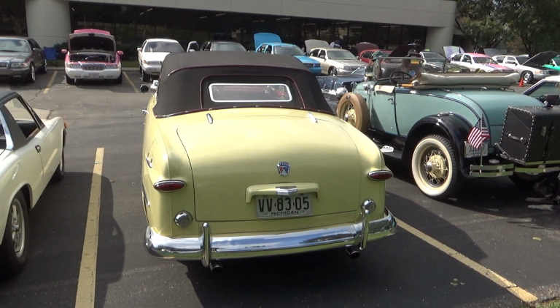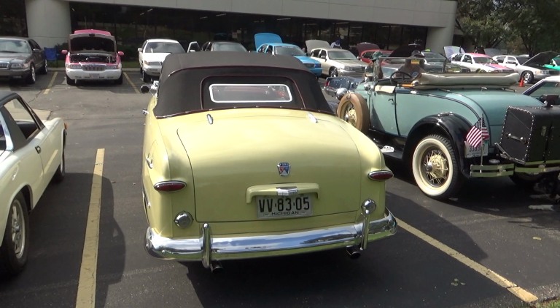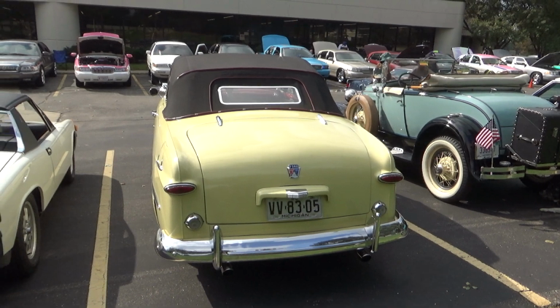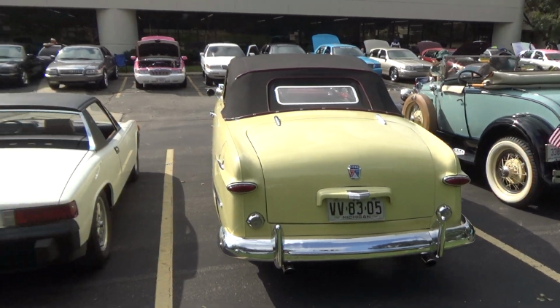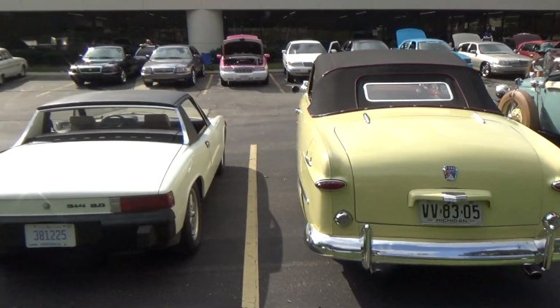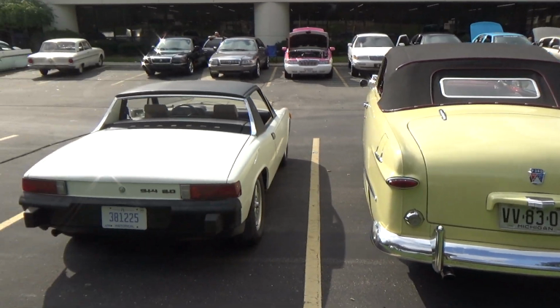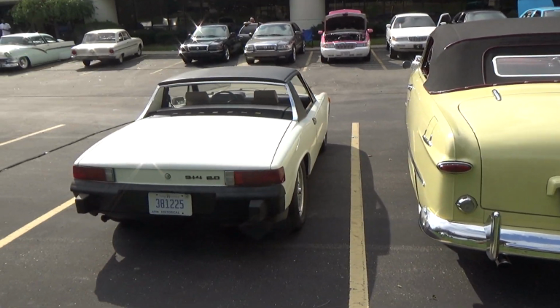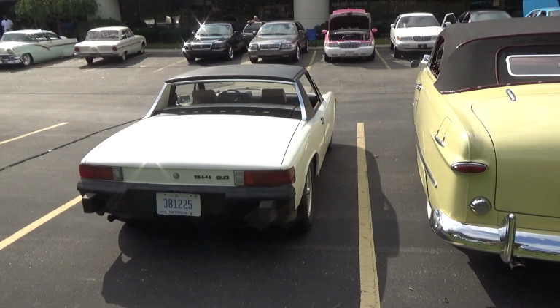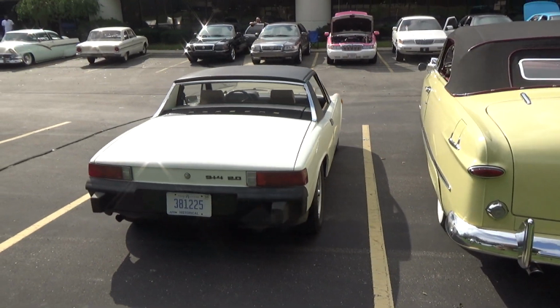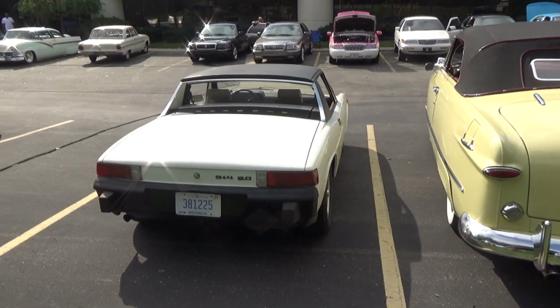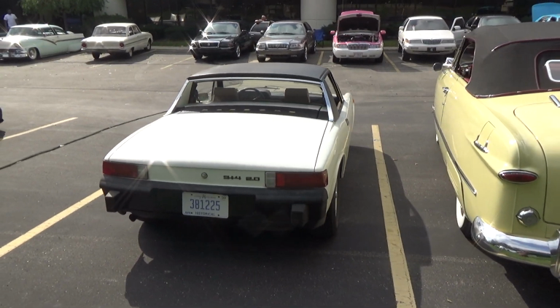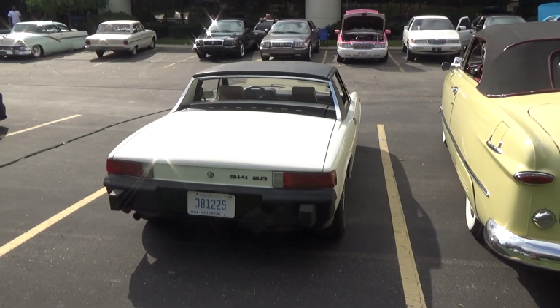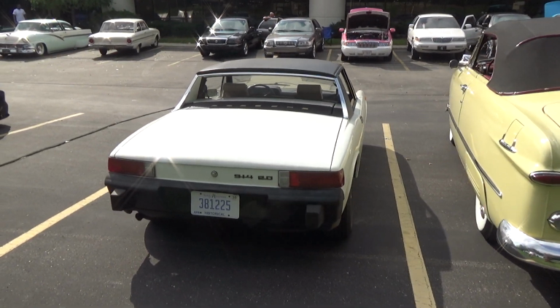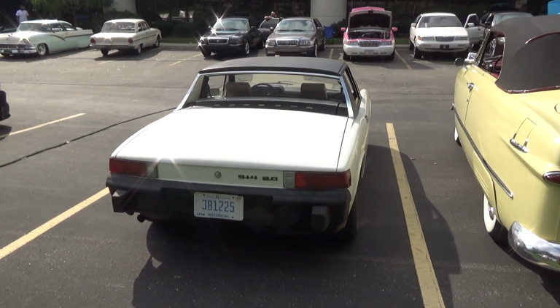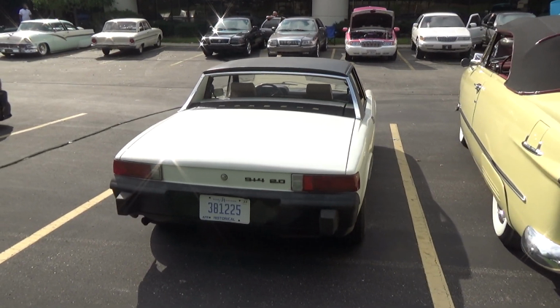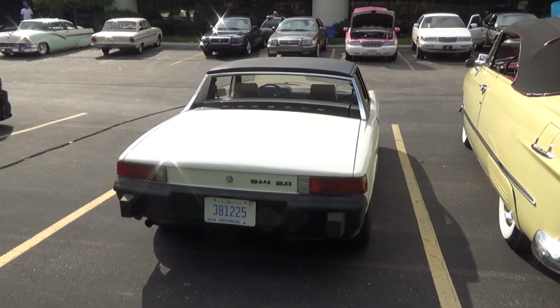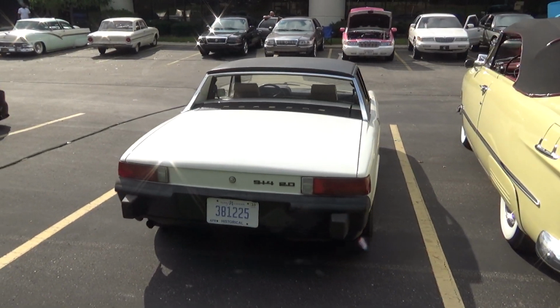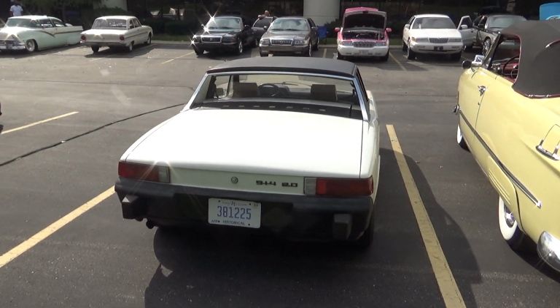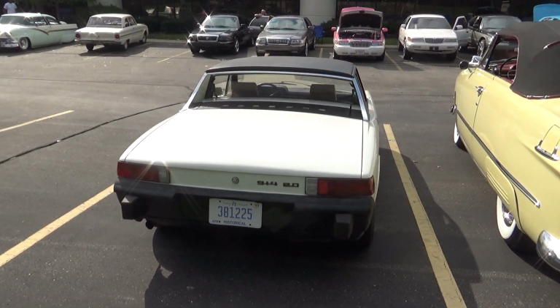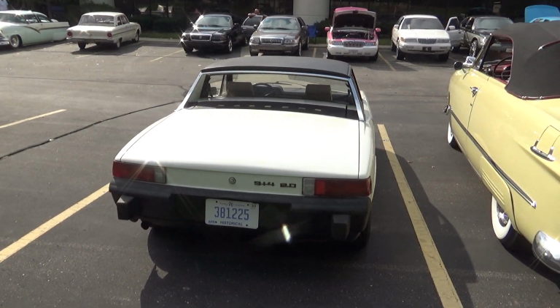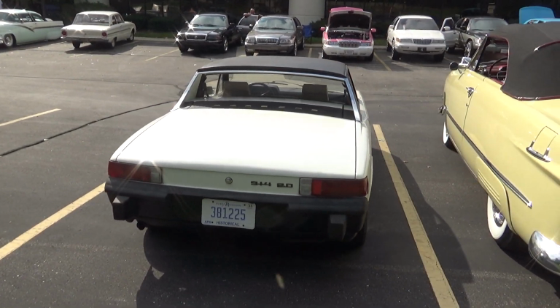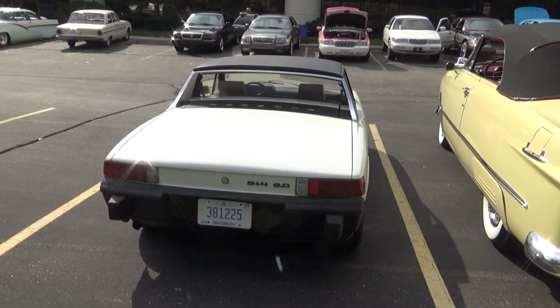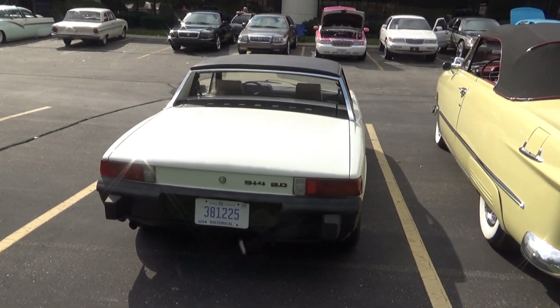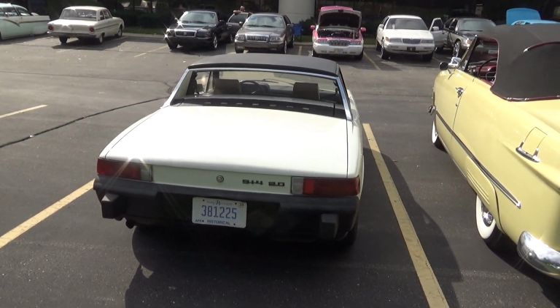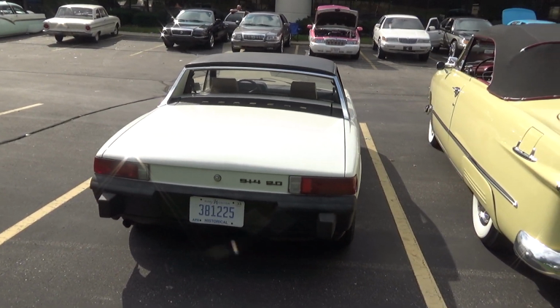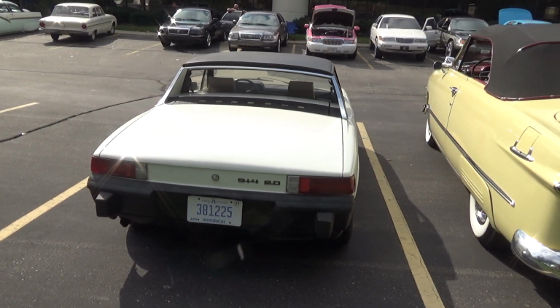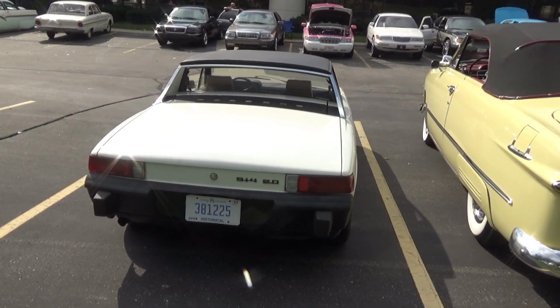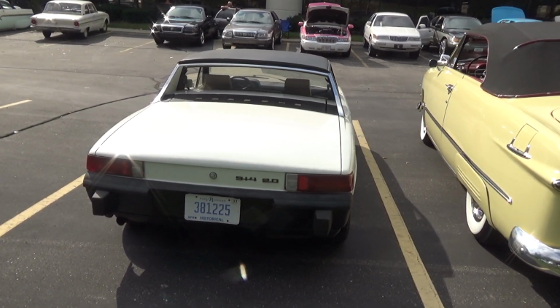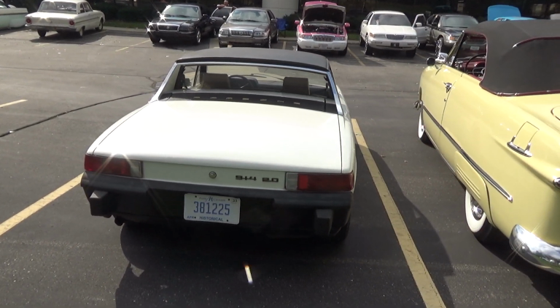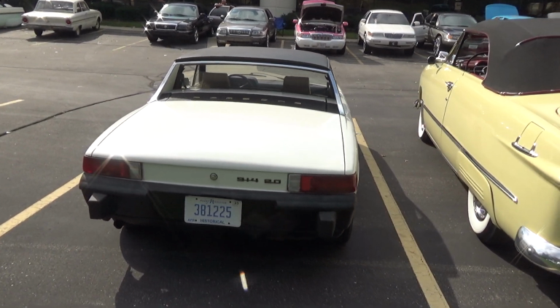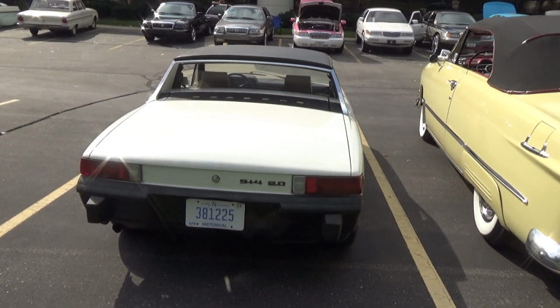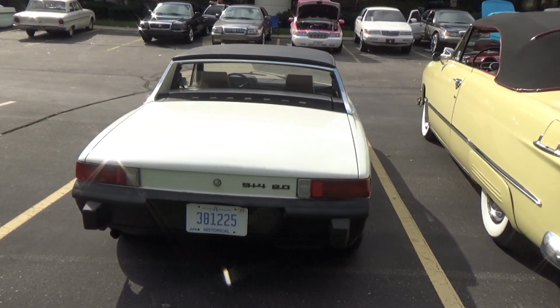And I have a little Porsche here — says 914 and then after that 2.0.